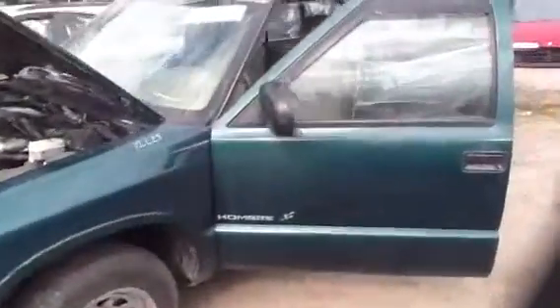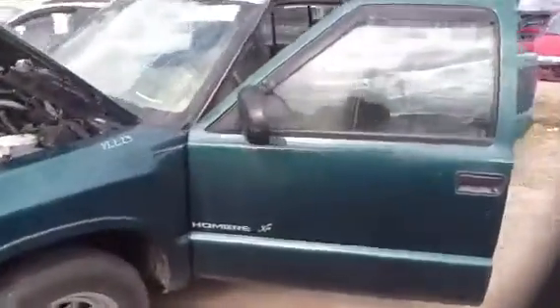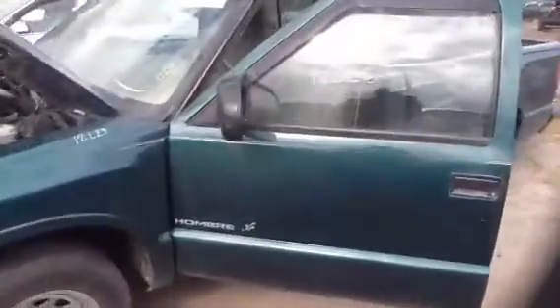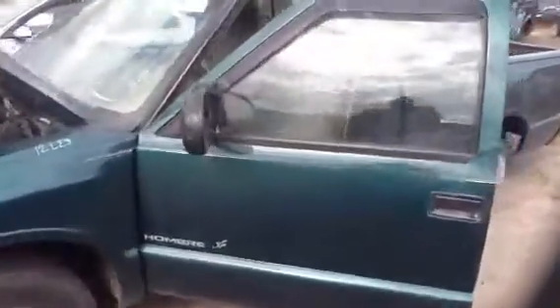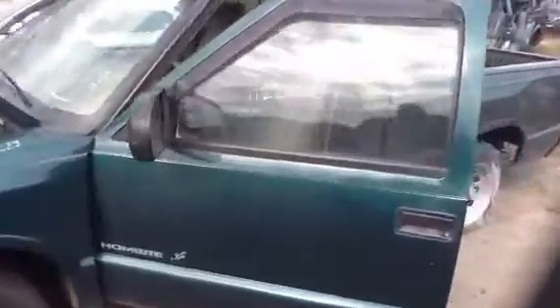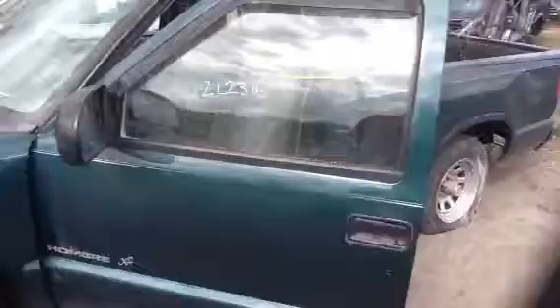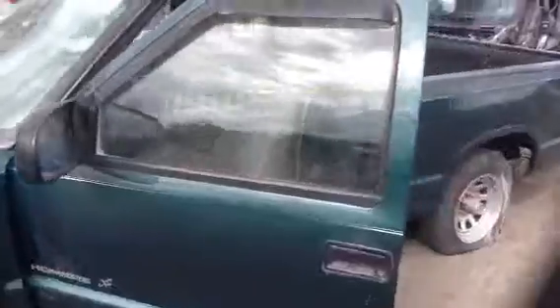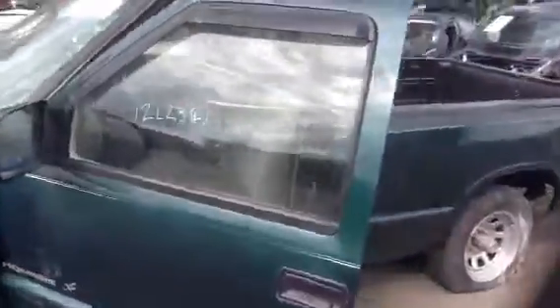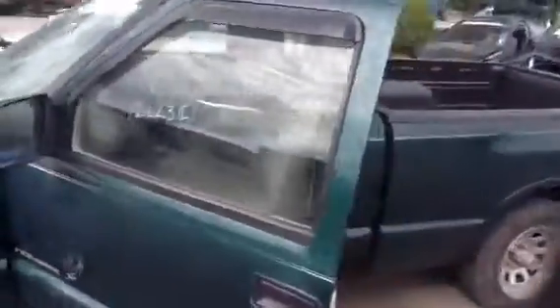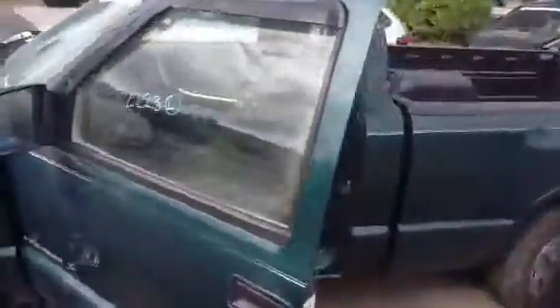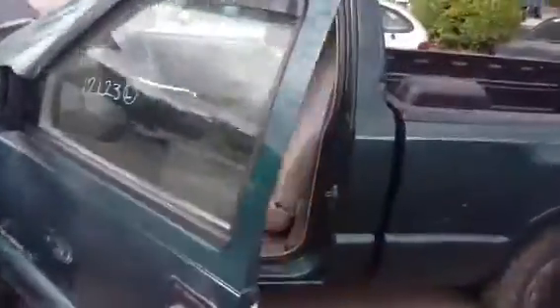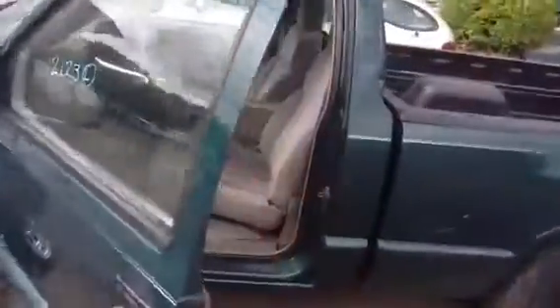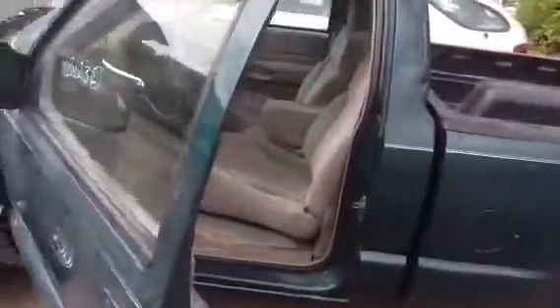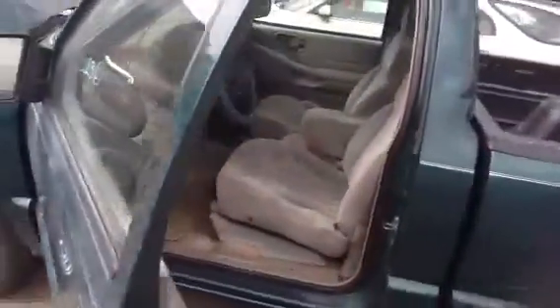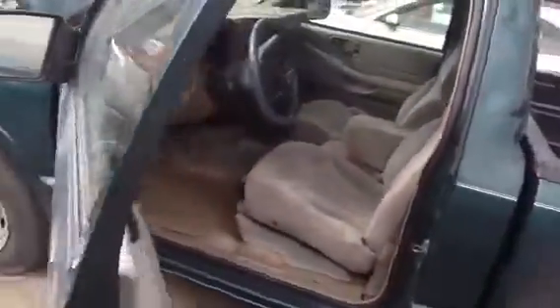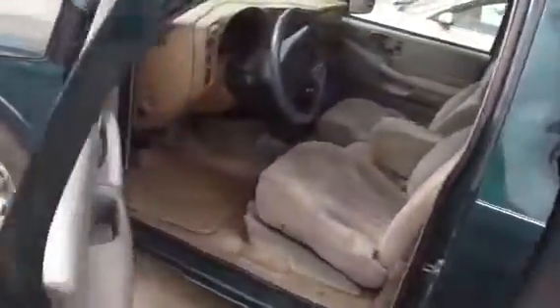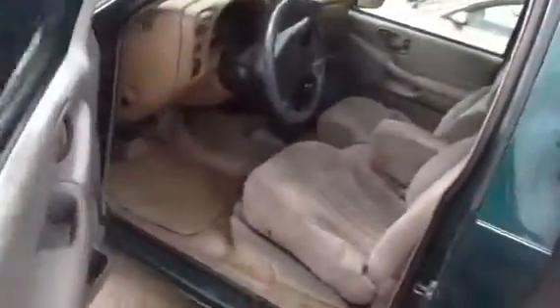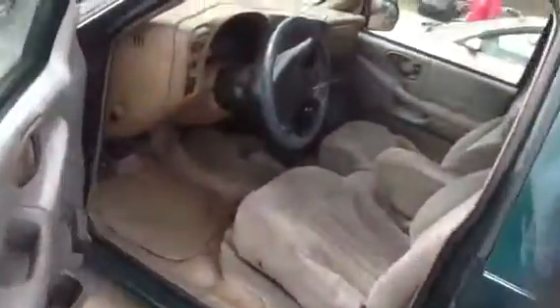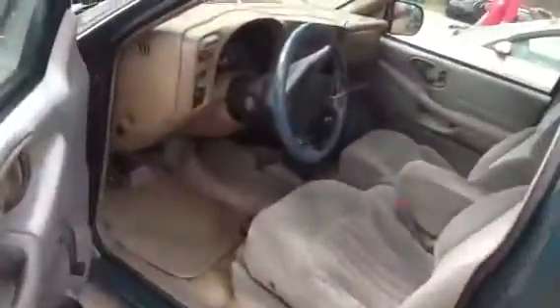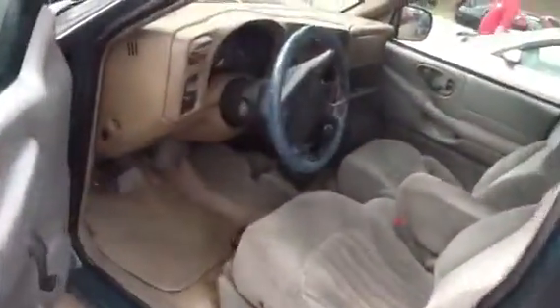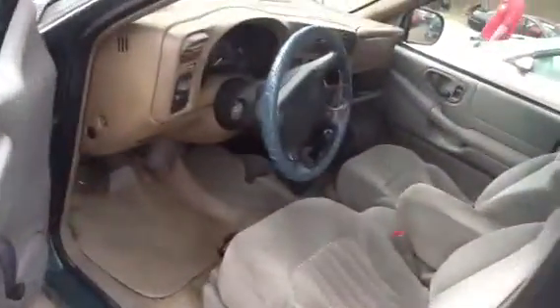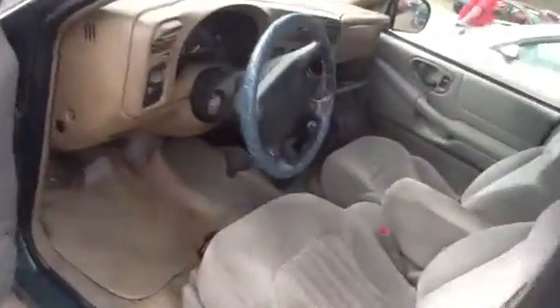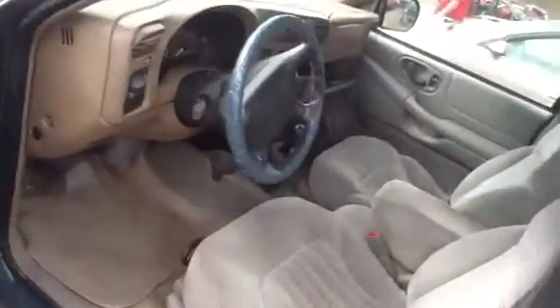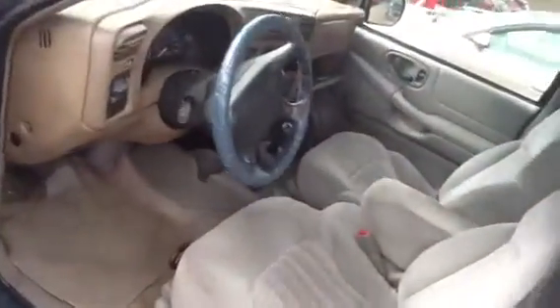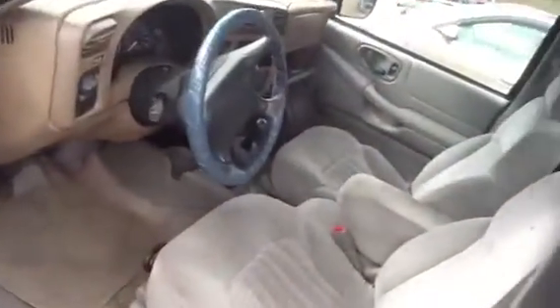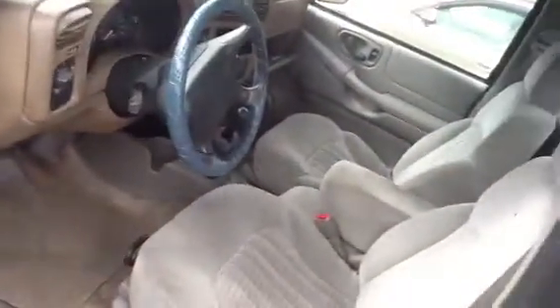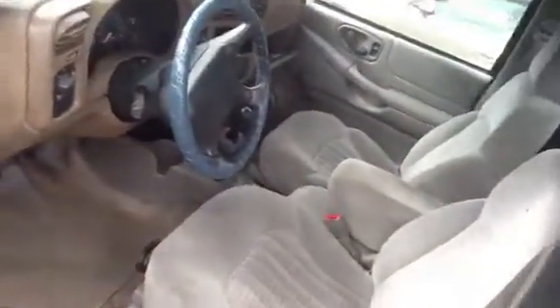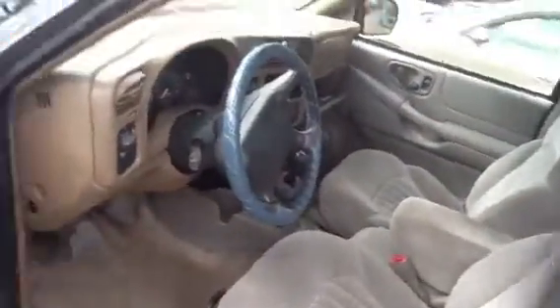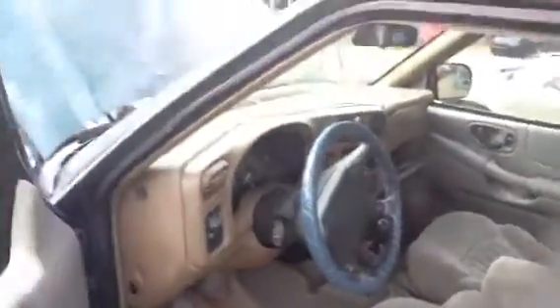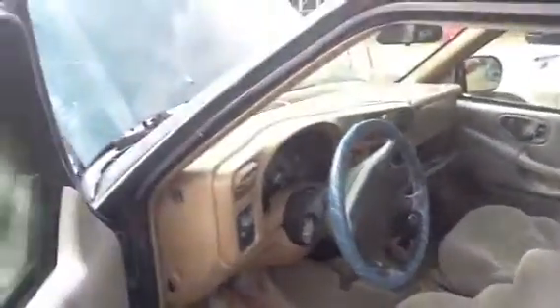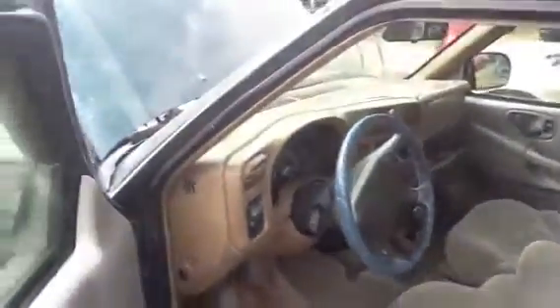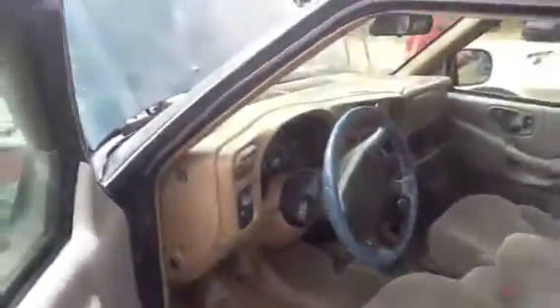If you're looking for some interior, it has very clean seats, dash is in great shape.